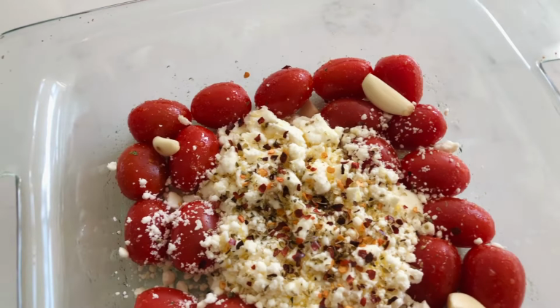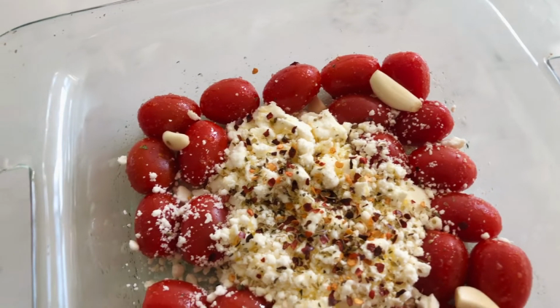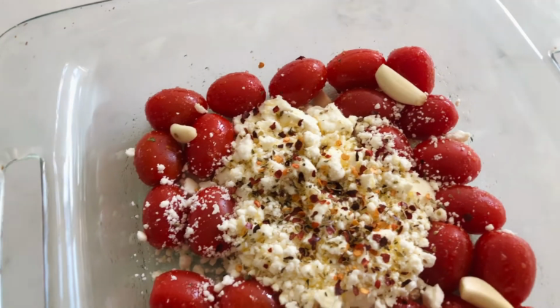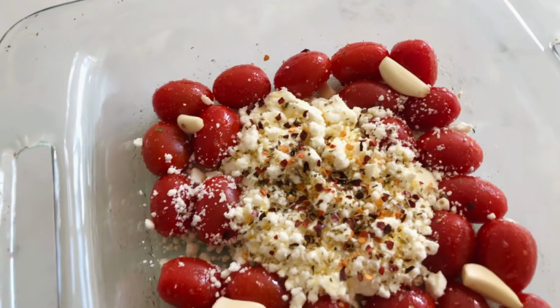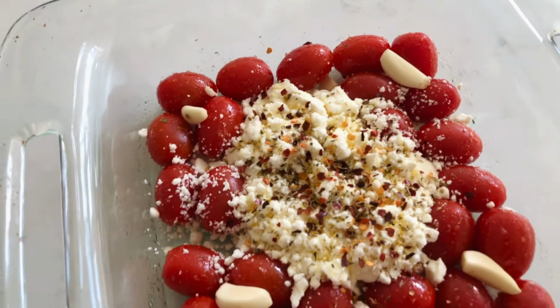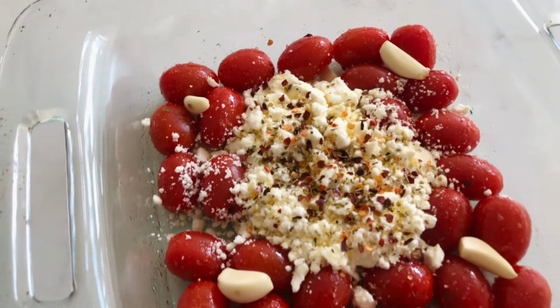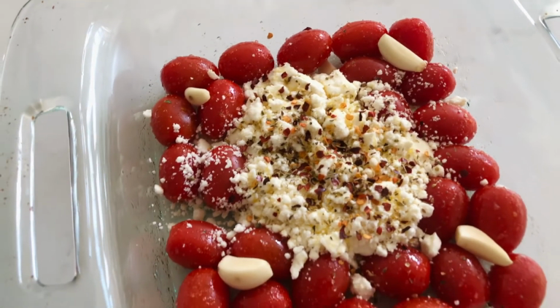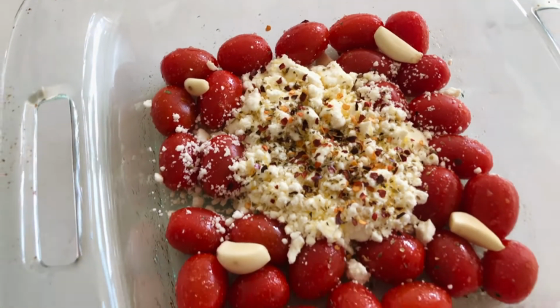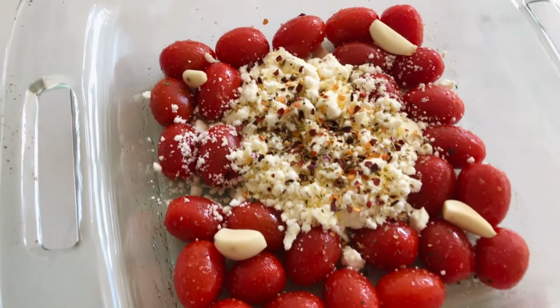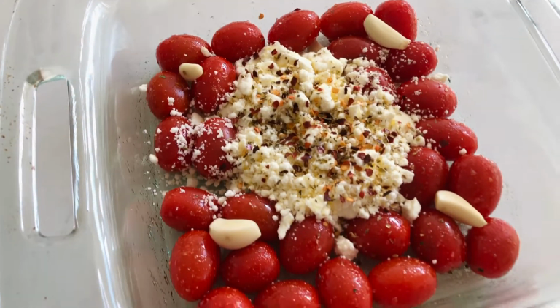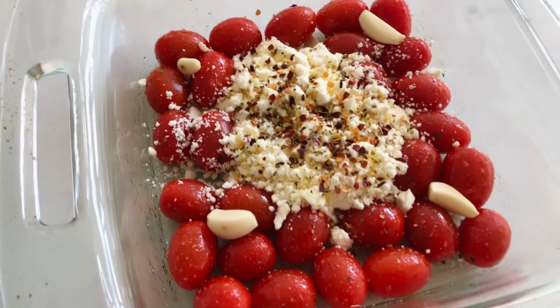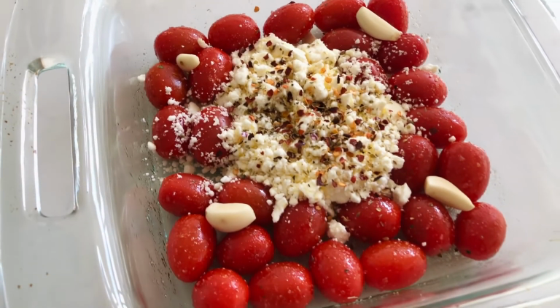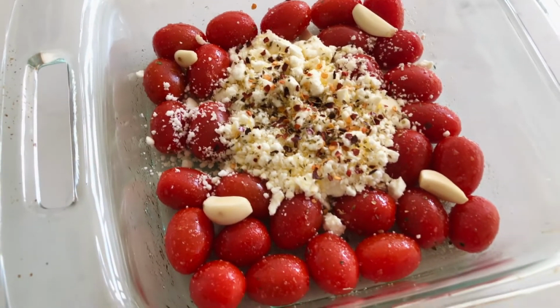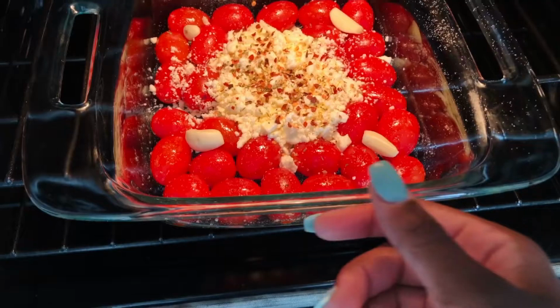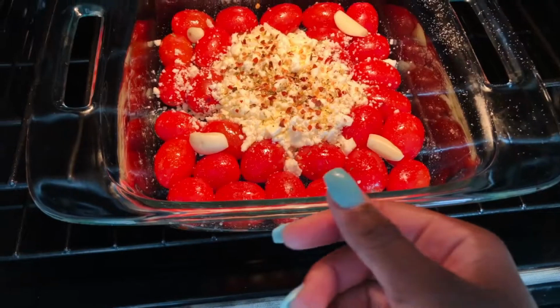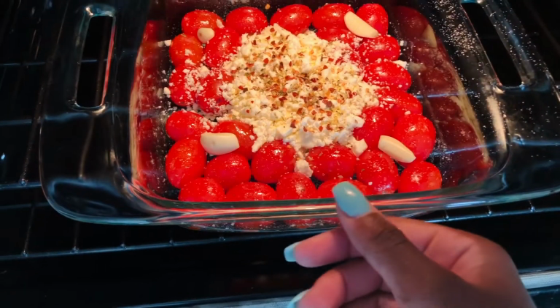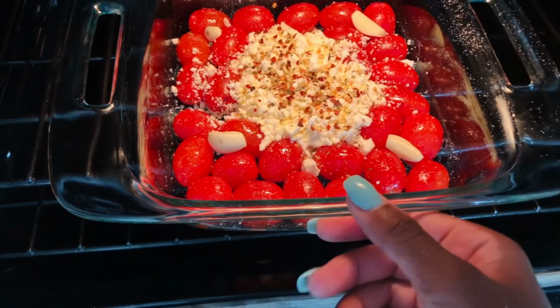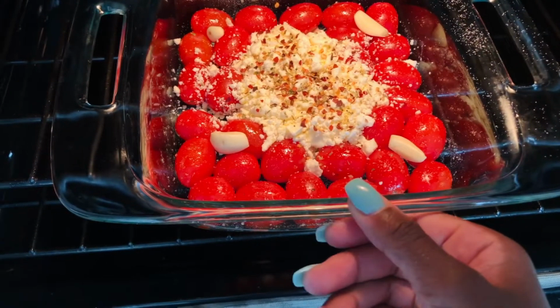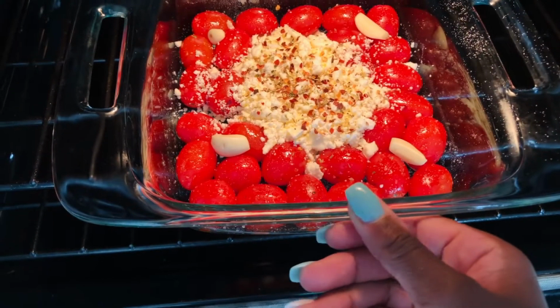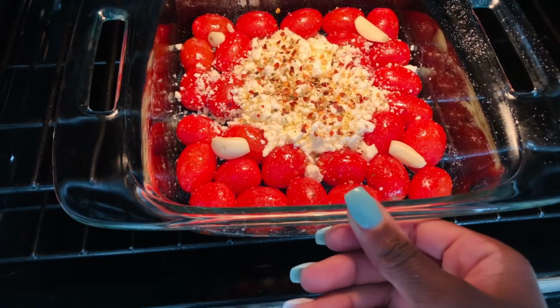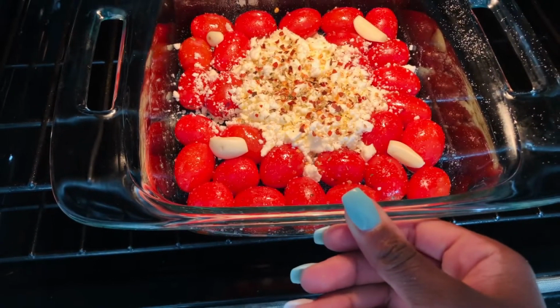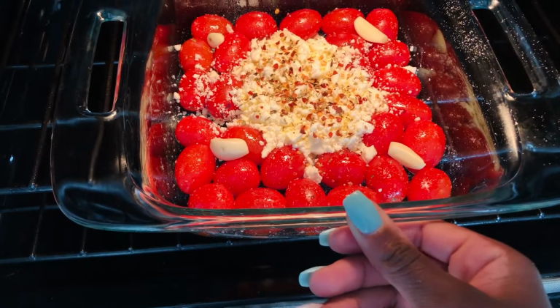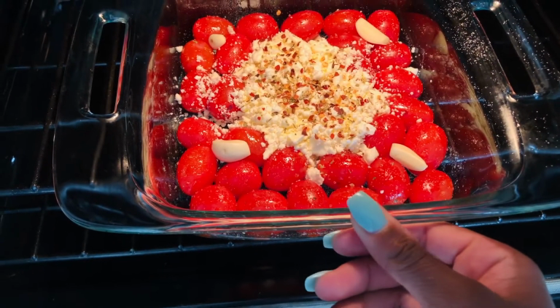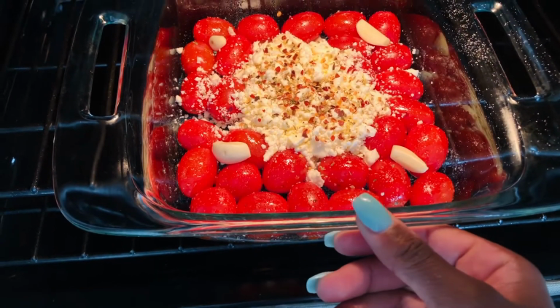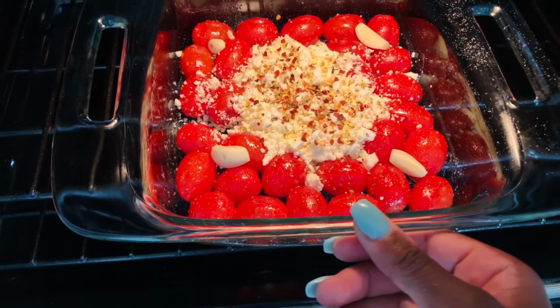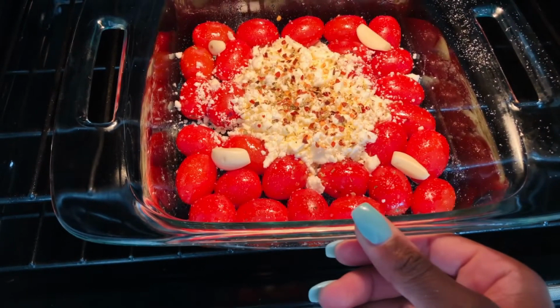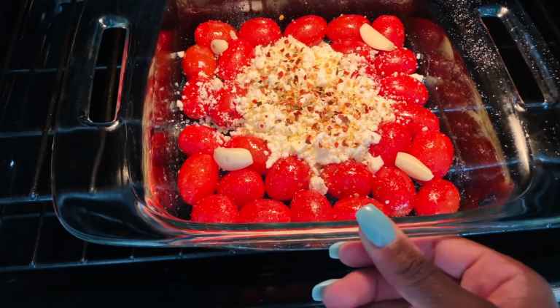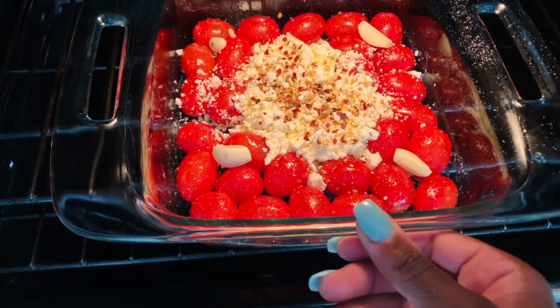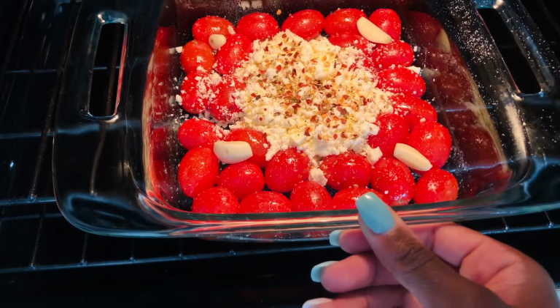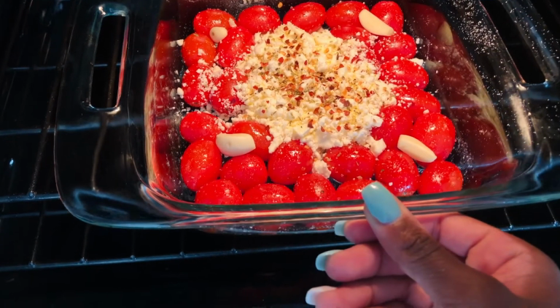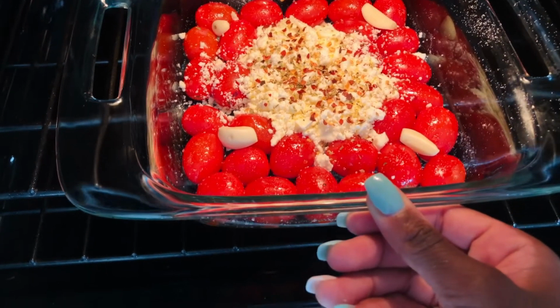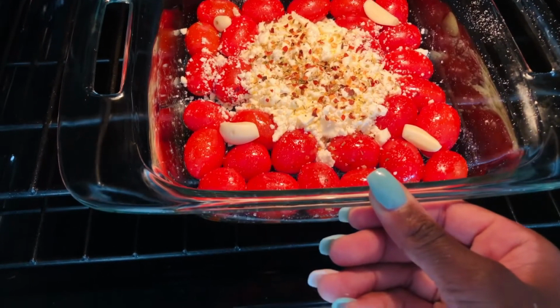So now we're going to place this in the oven at 400 degrees Fahrenheit for about 30 minutes, and then we're going to broil it at the end.